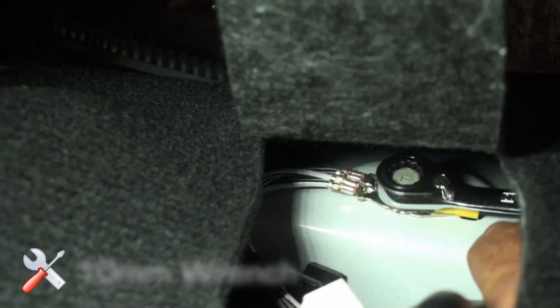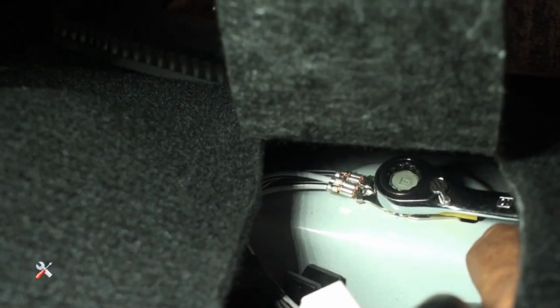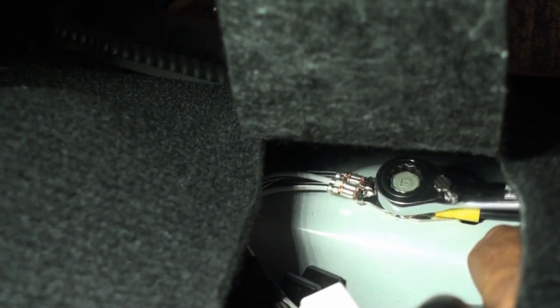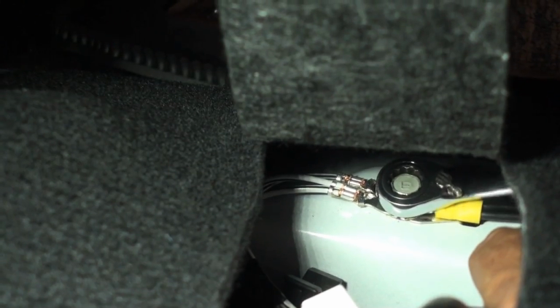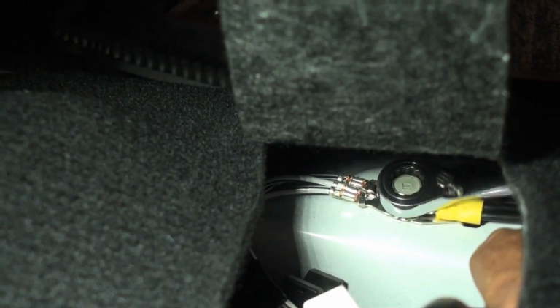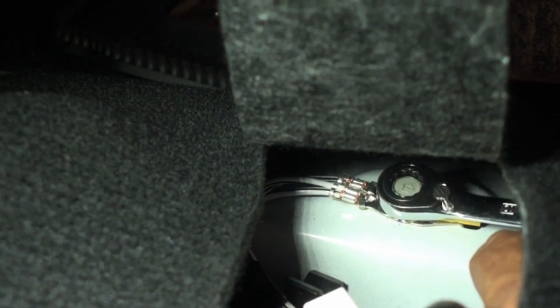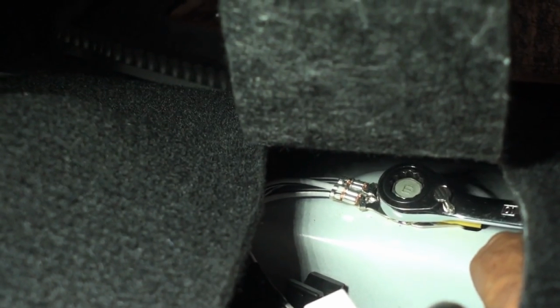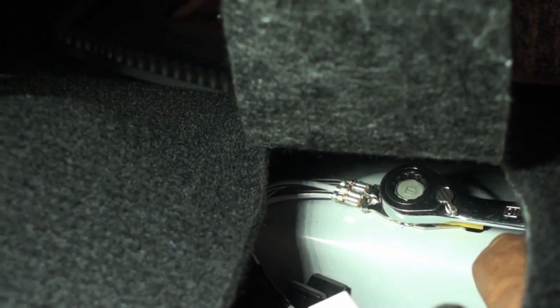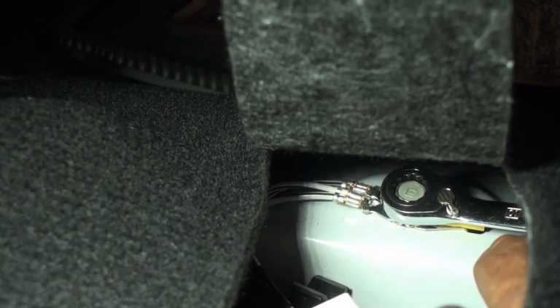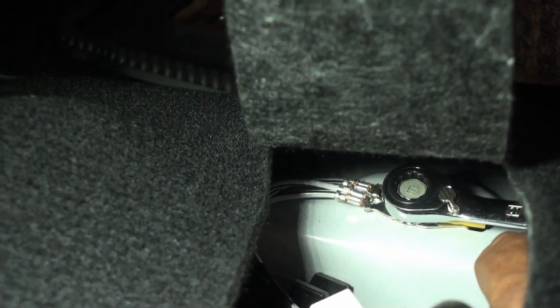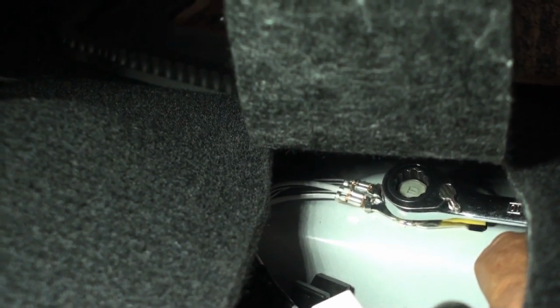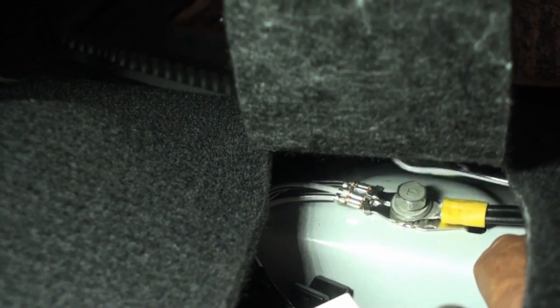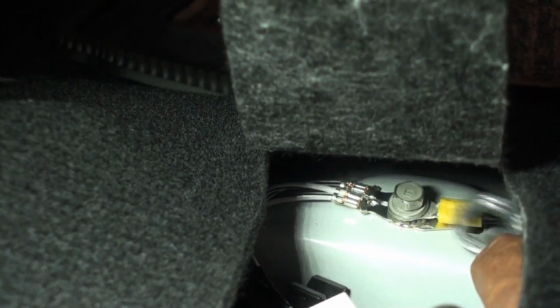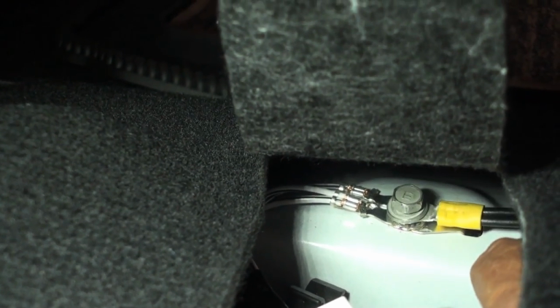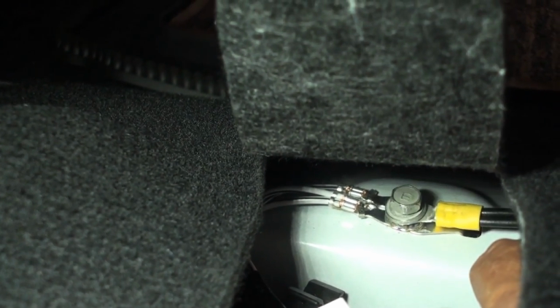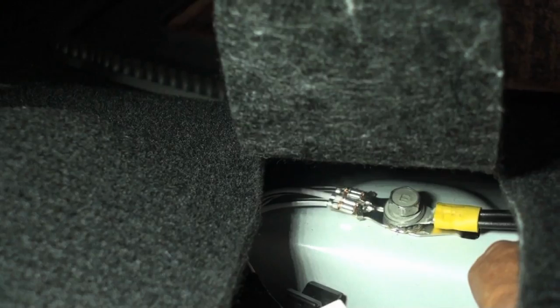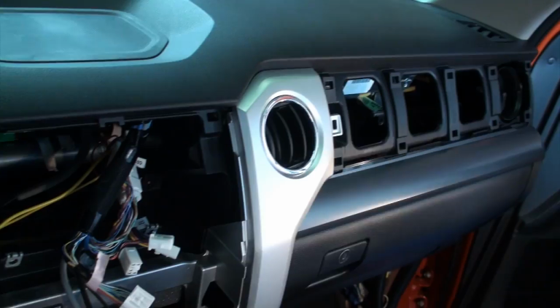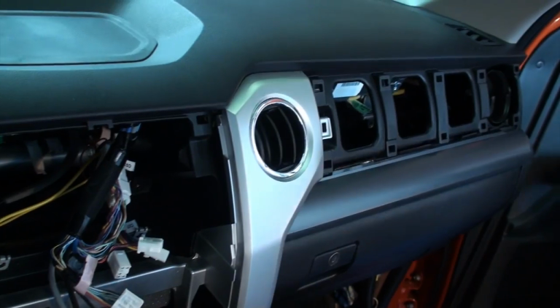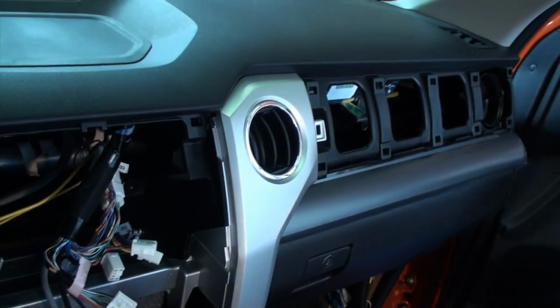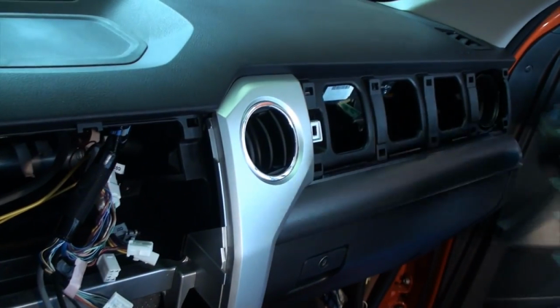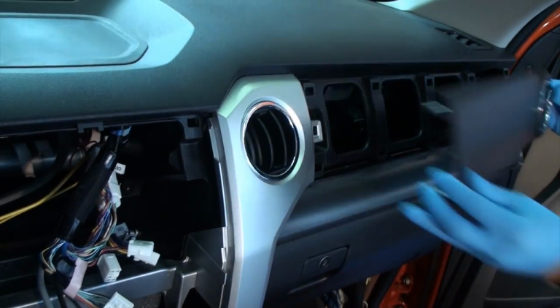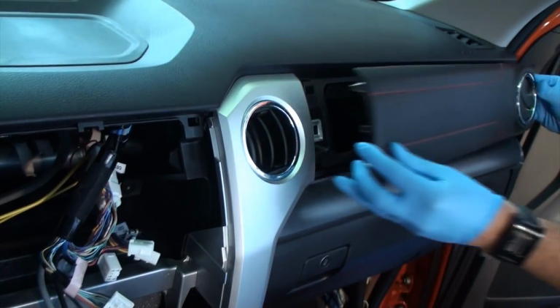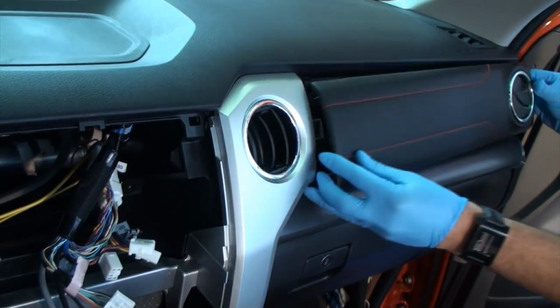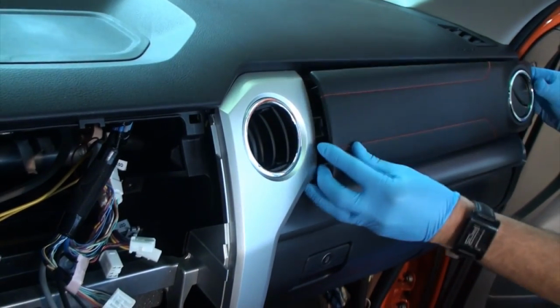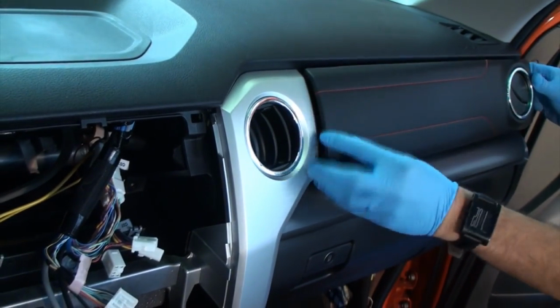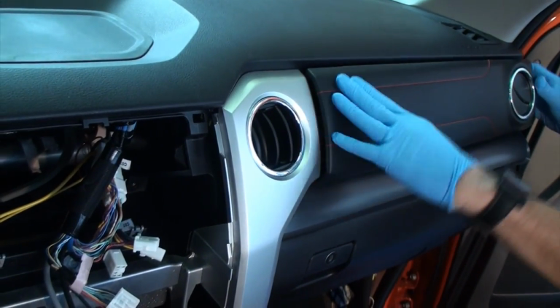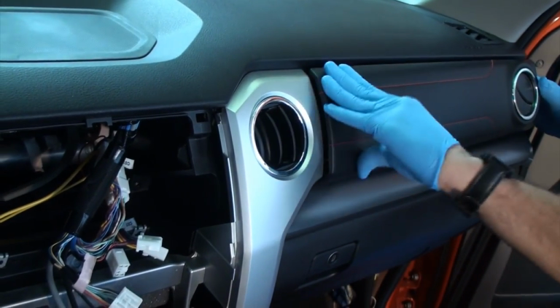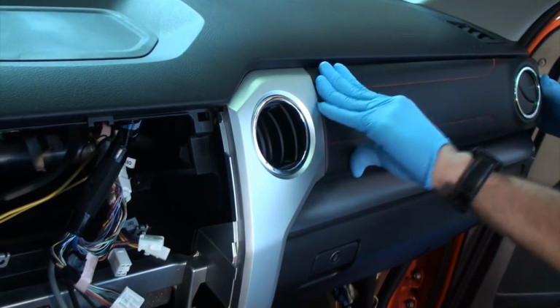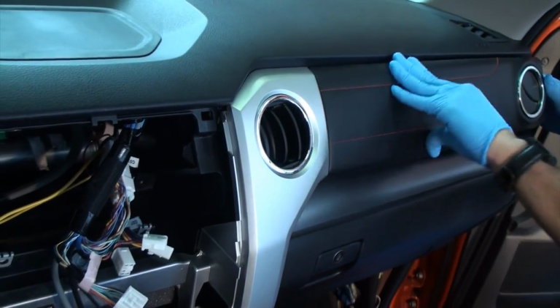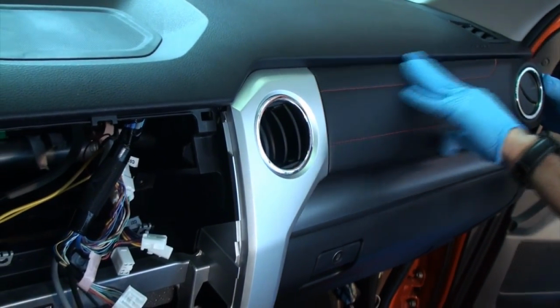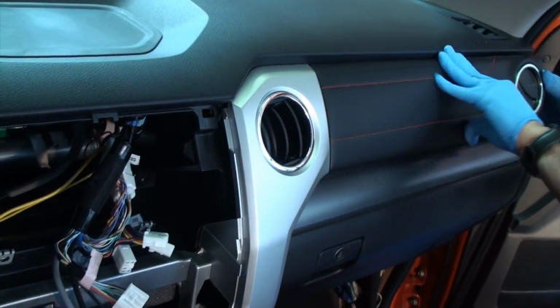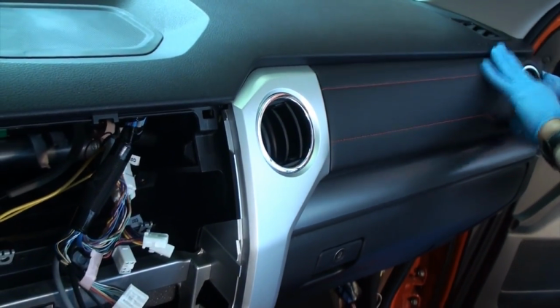Make sure that the harness ground terminal rests on top of the factory ground terminal. Reinstall the front dash bezel and passenger side kick panel.